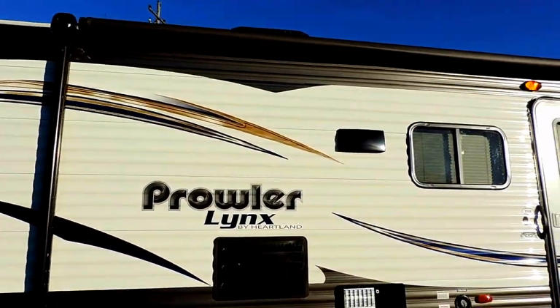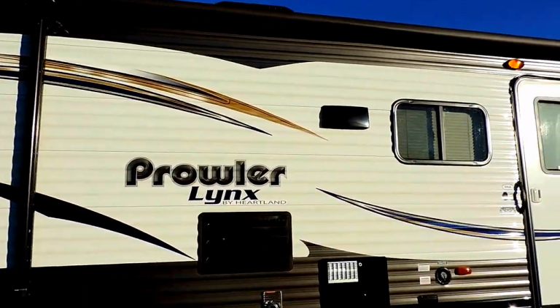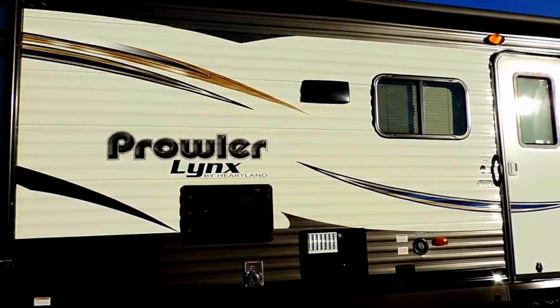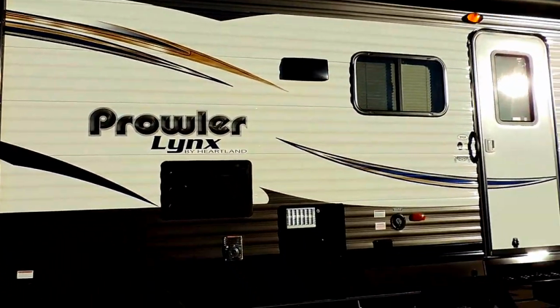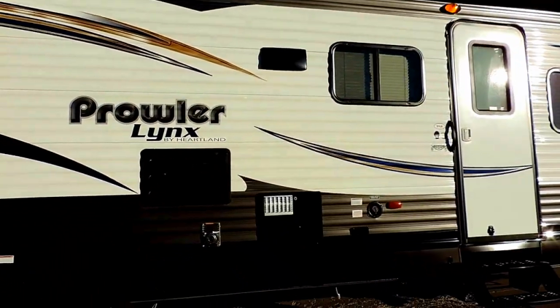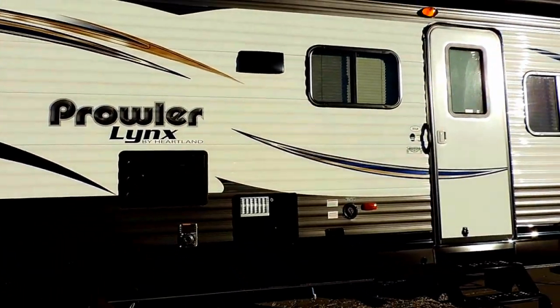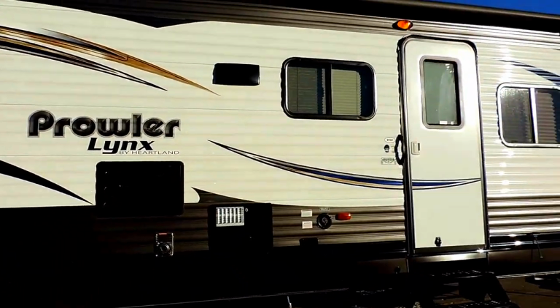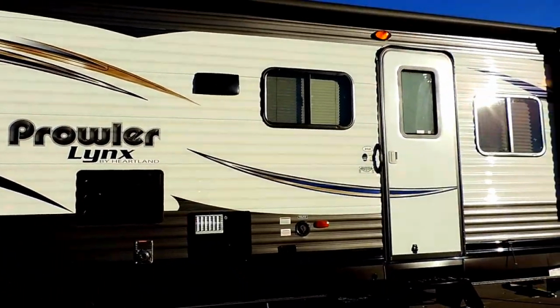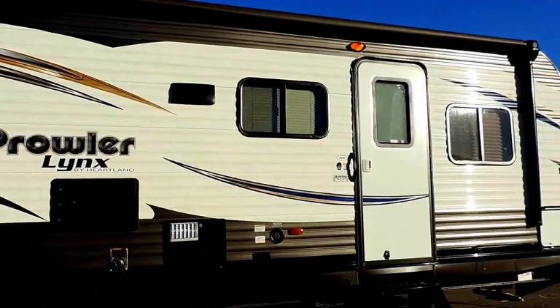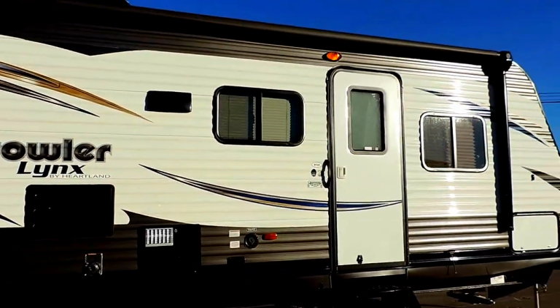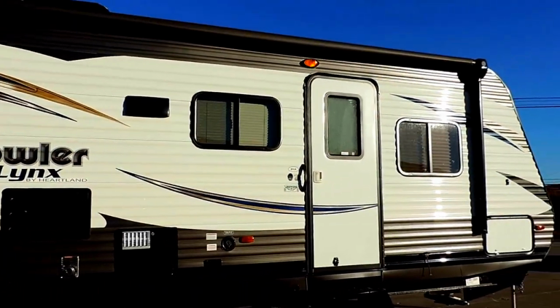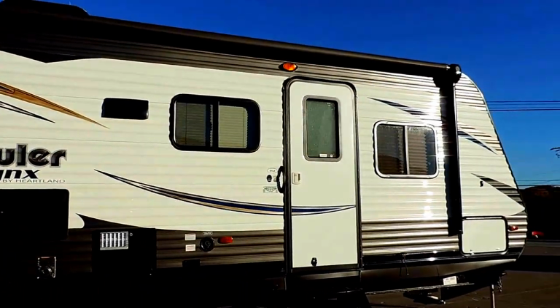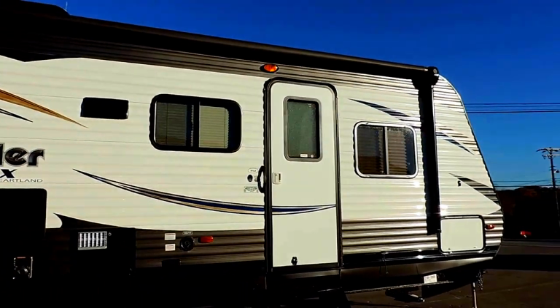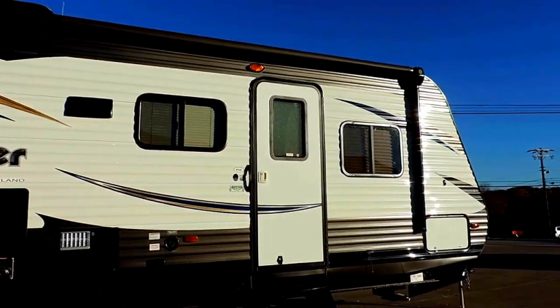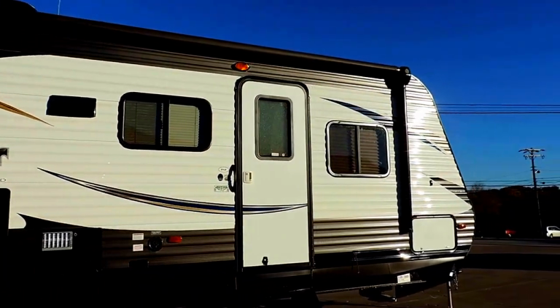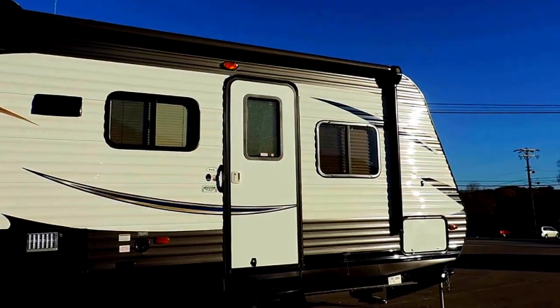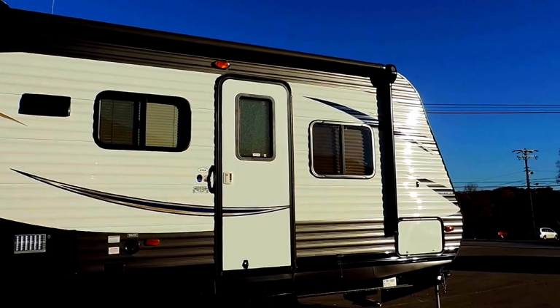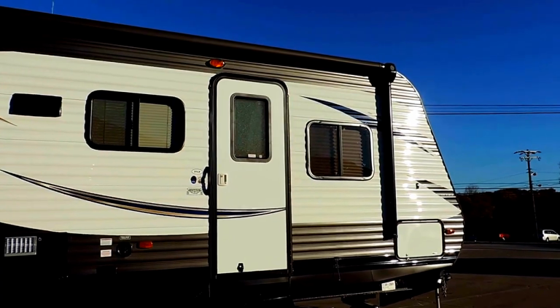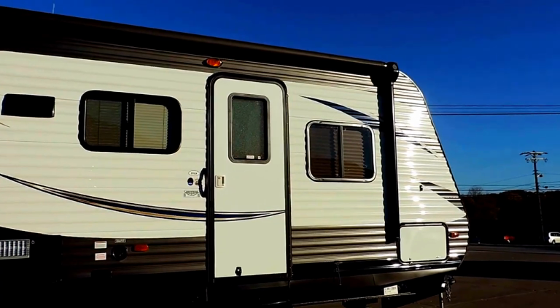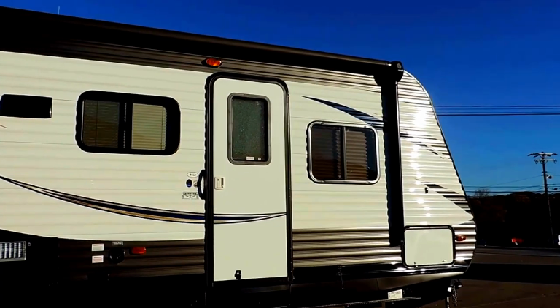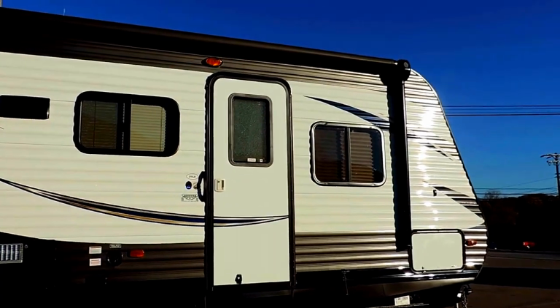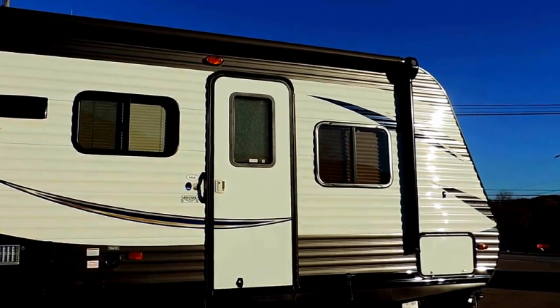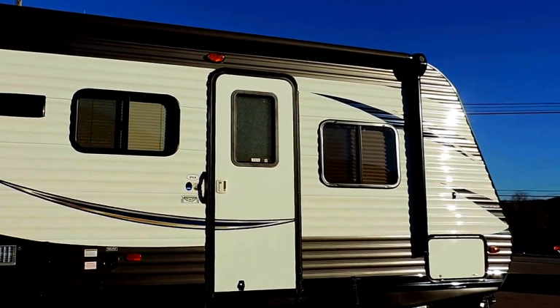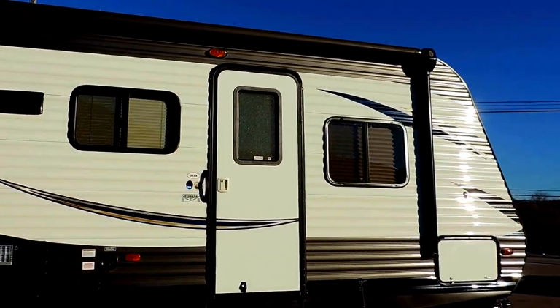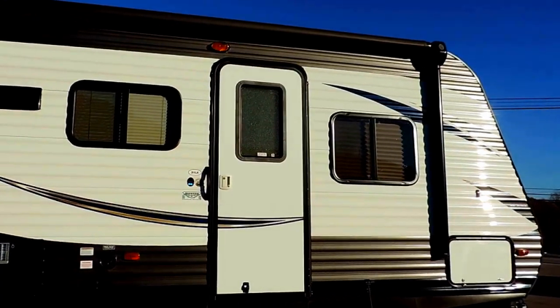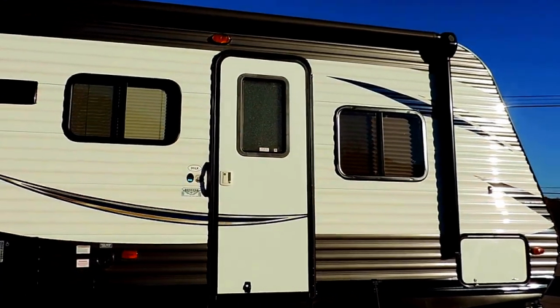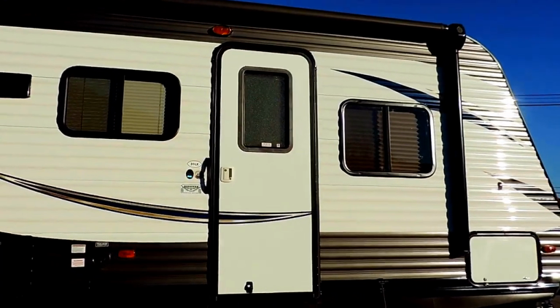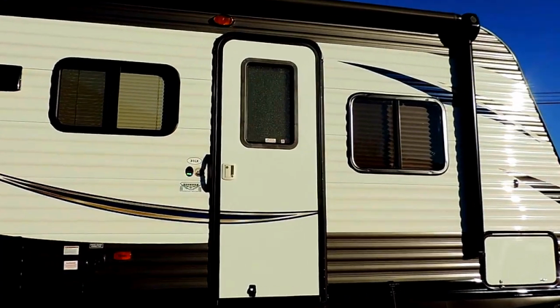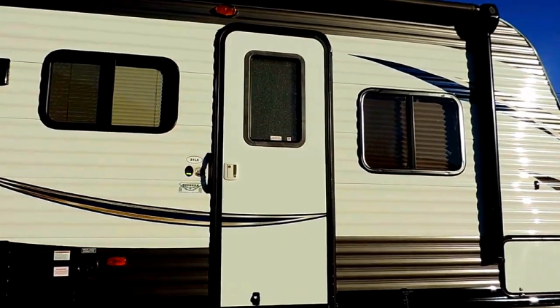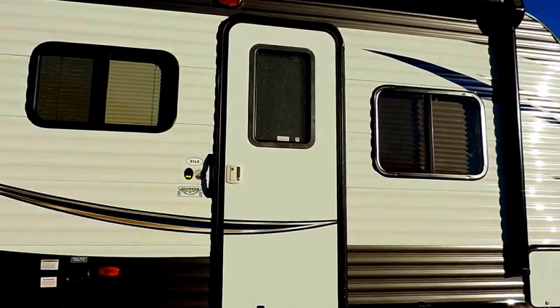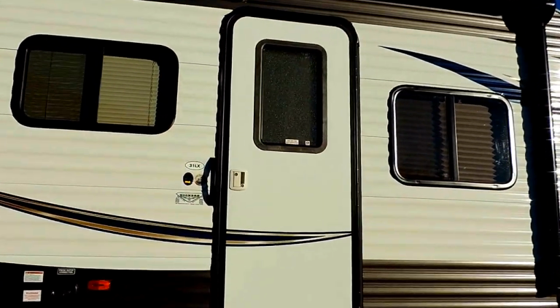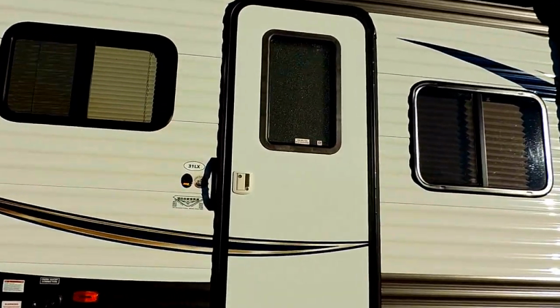Nice big power awning with built-in electric speakers. Six-gallon hot water heater. This is the Prowler Lynx 31LX — let's take a look inside.